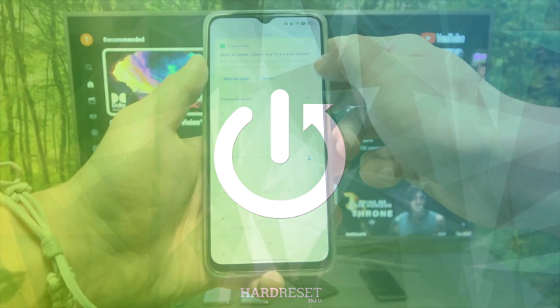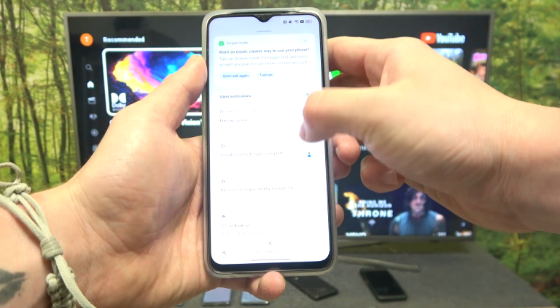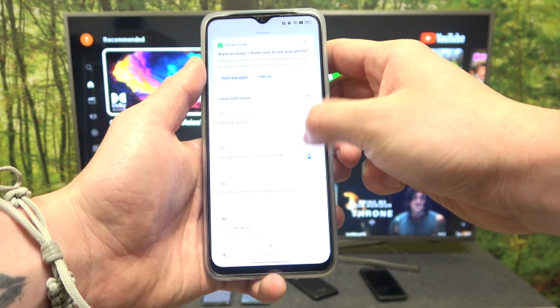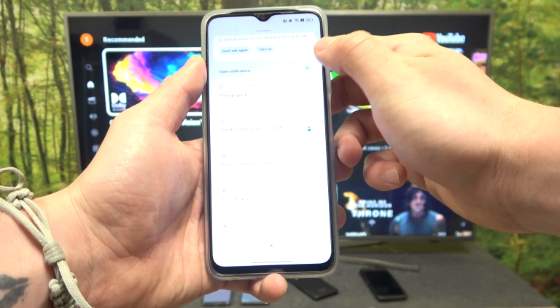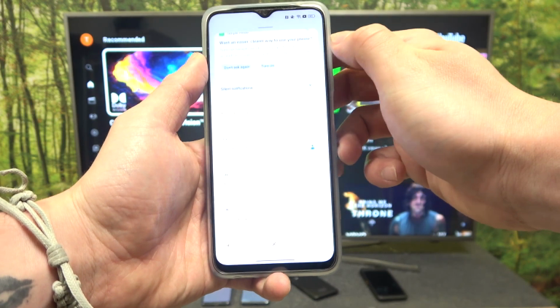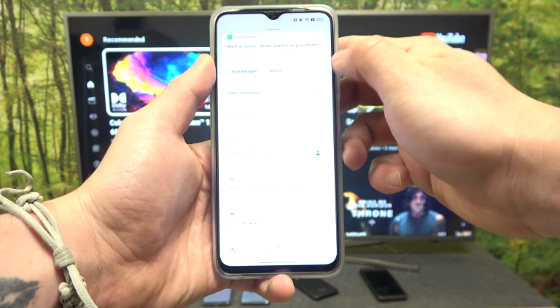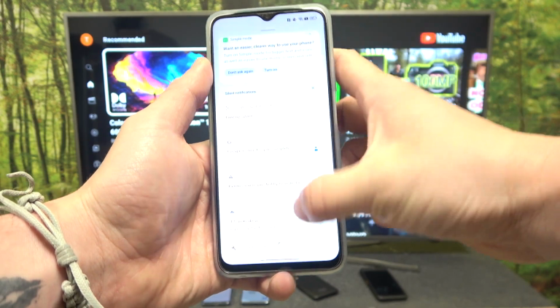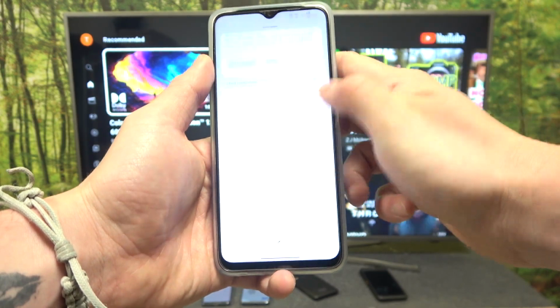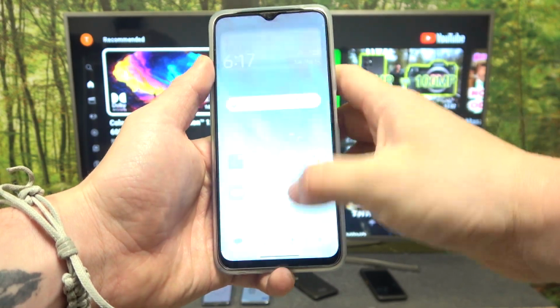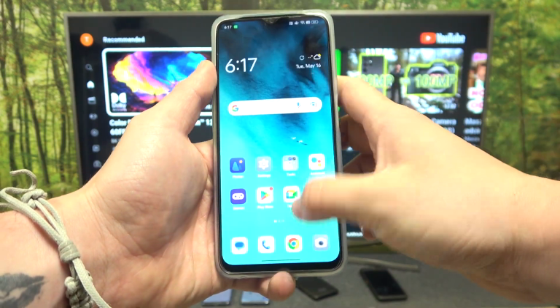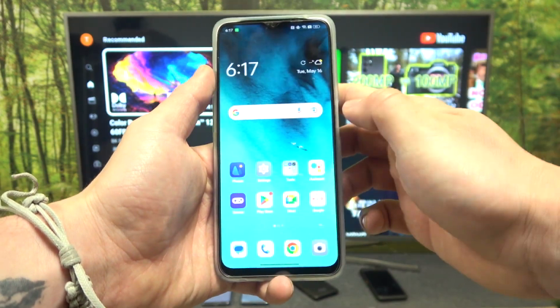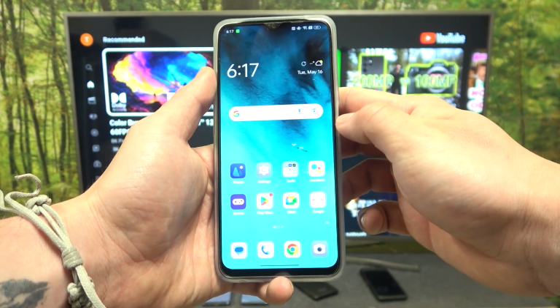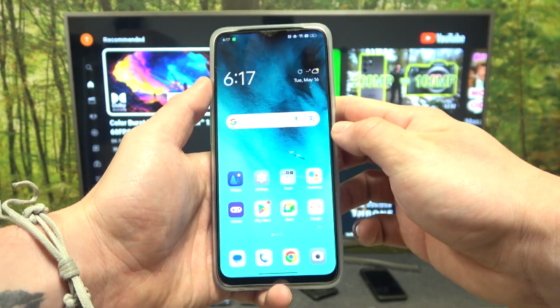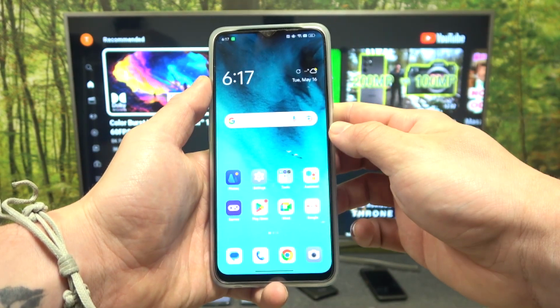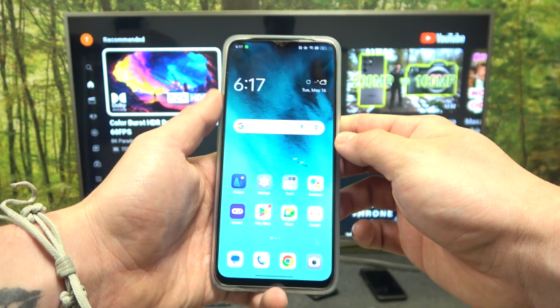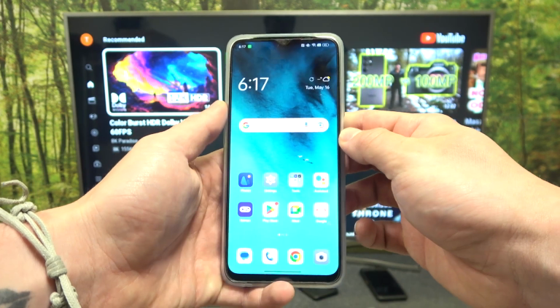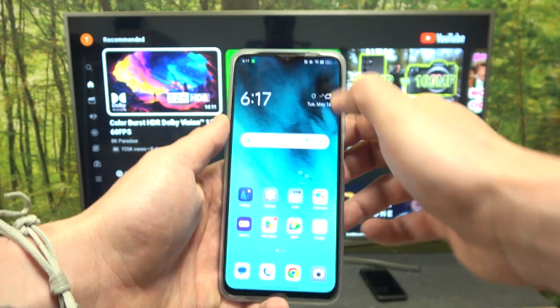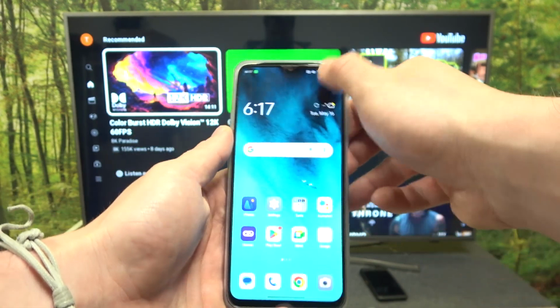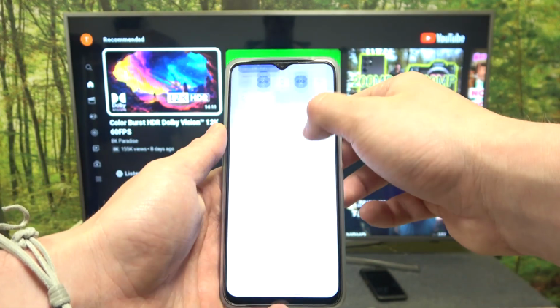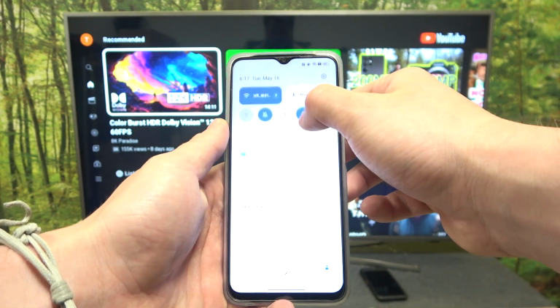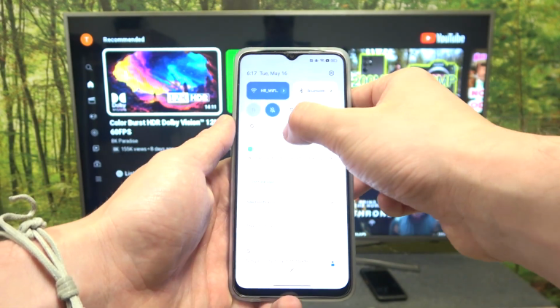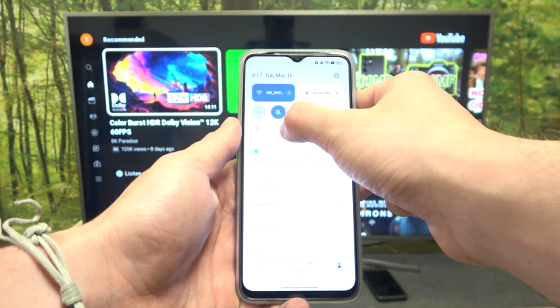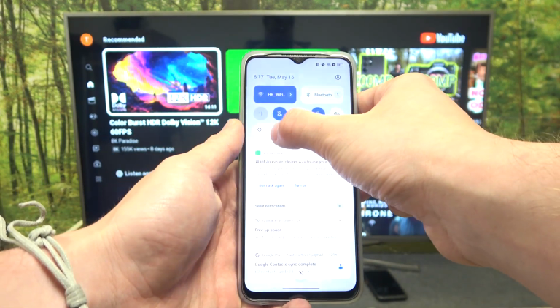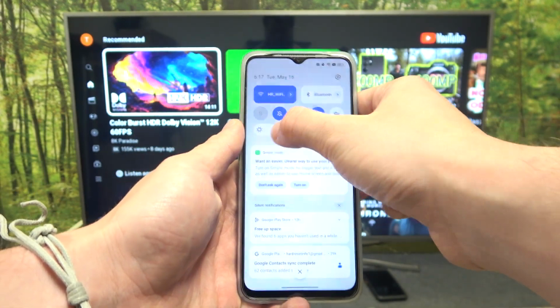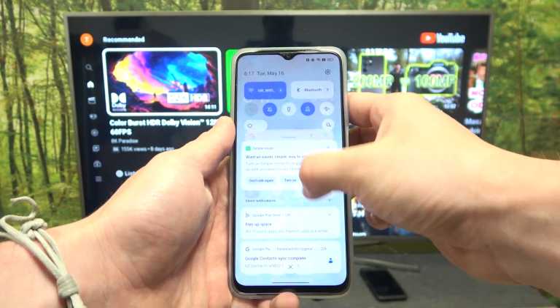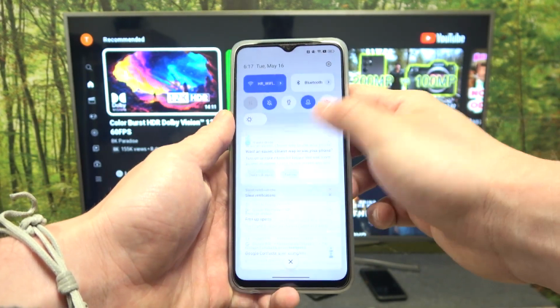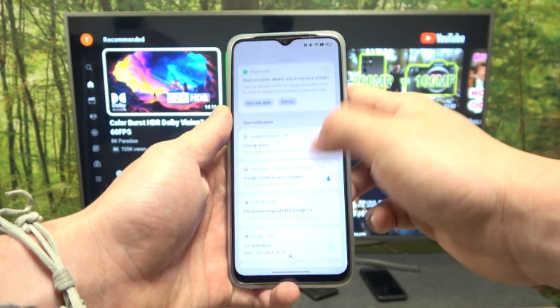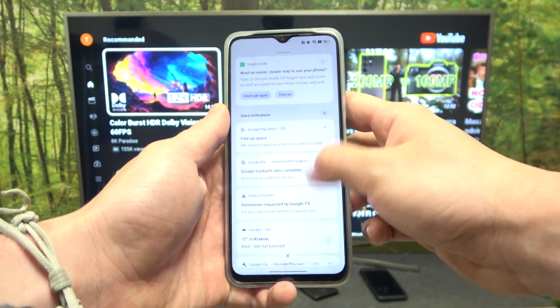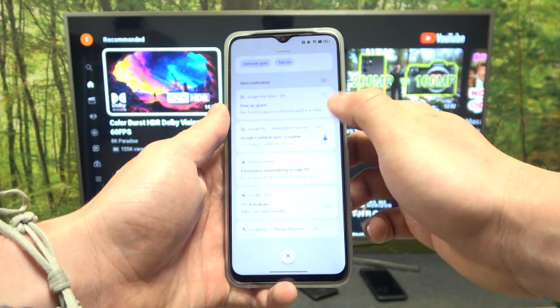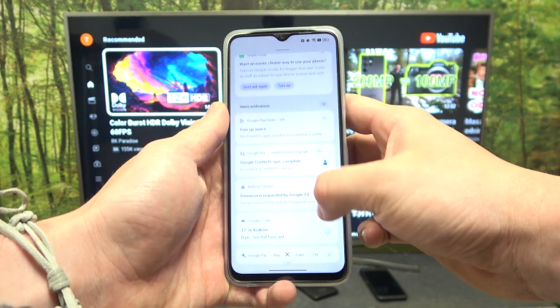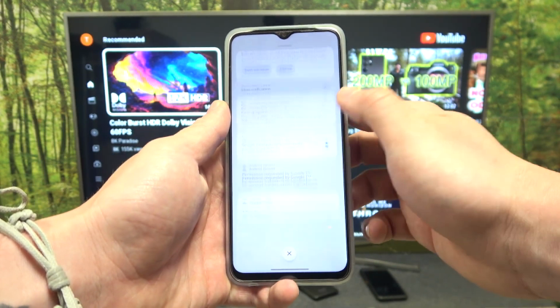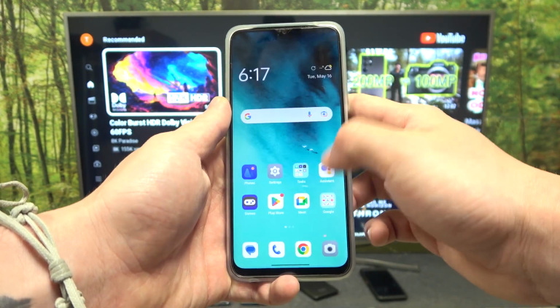In the beginning, make sure that both devices are connected to the same Wi-Fi, and then on your smartphone enter the YouTube app.